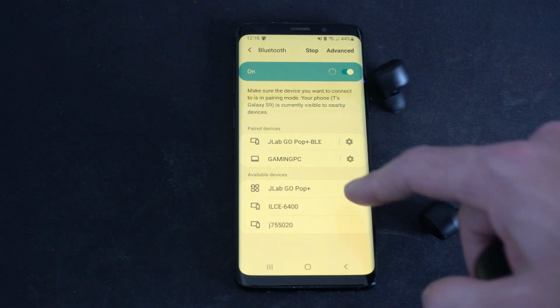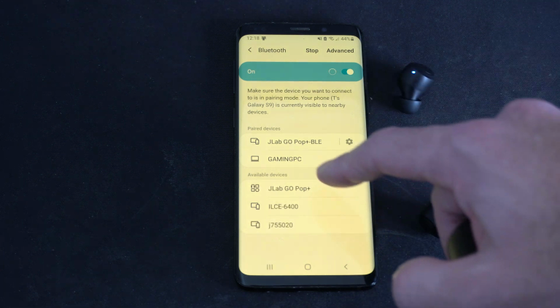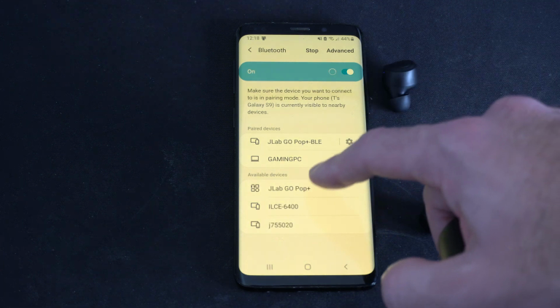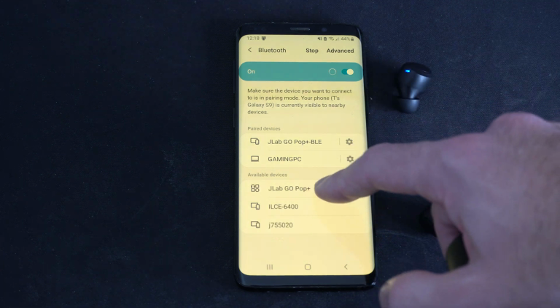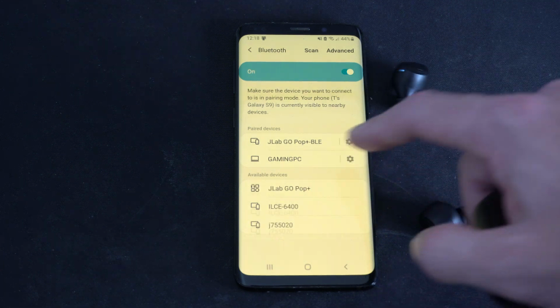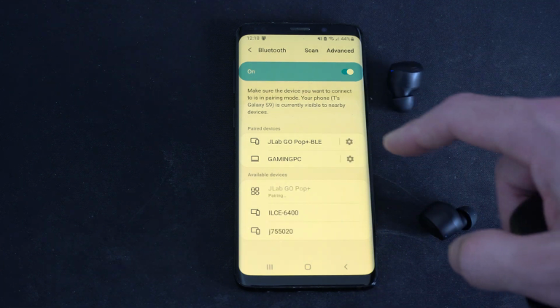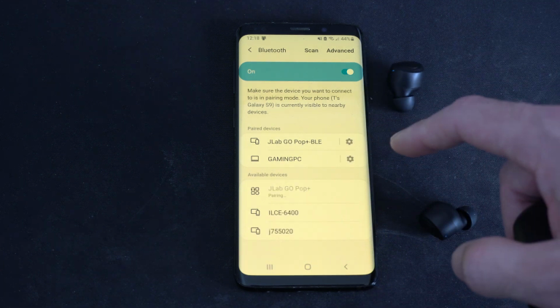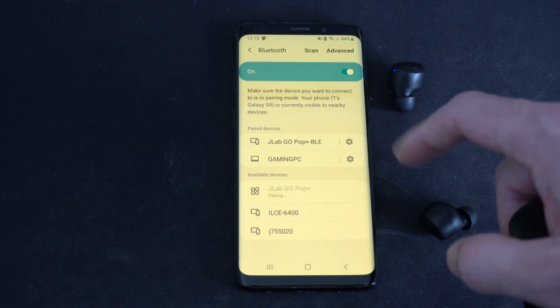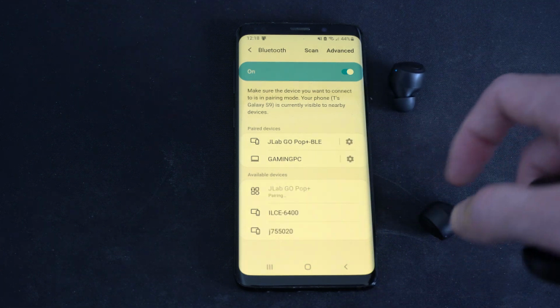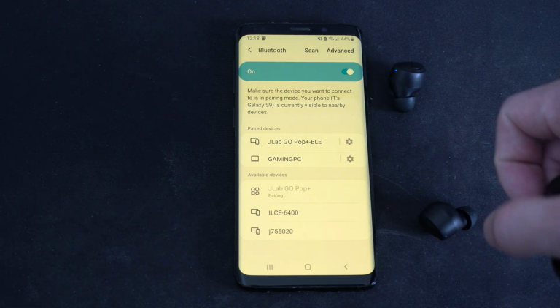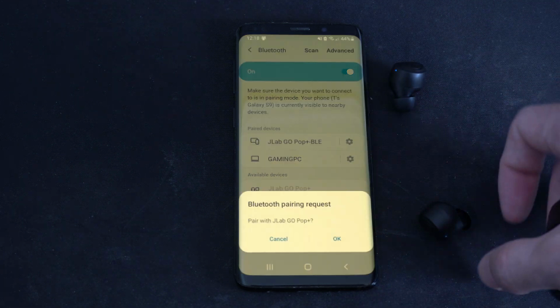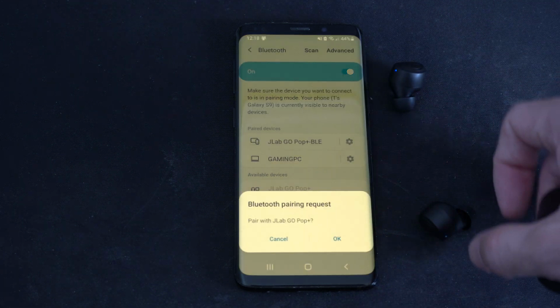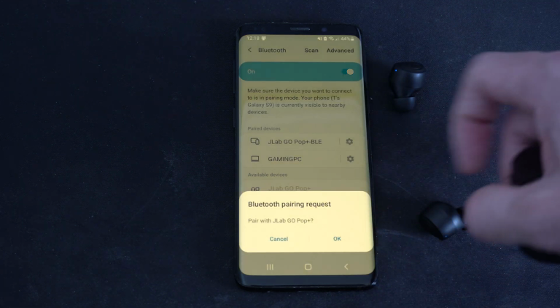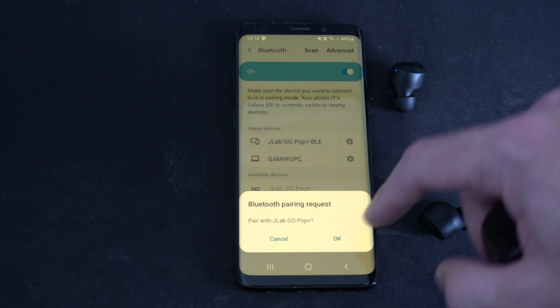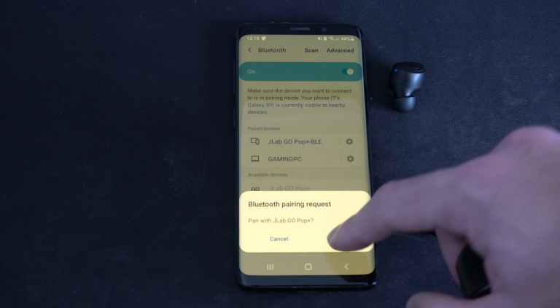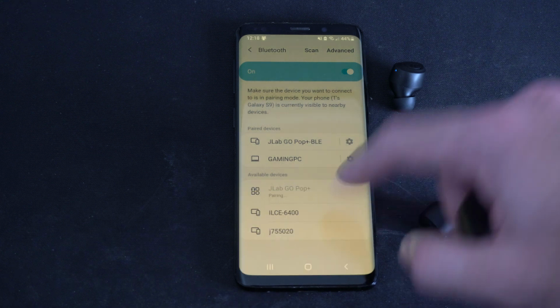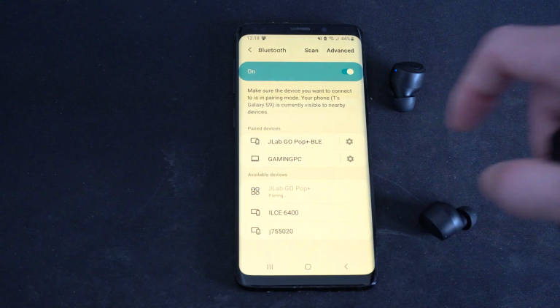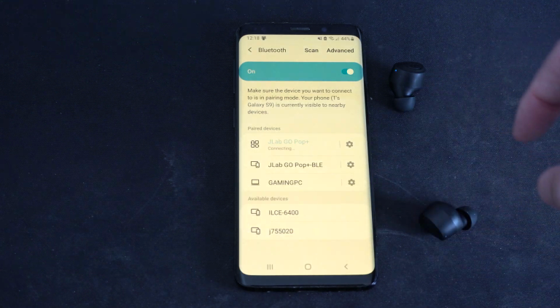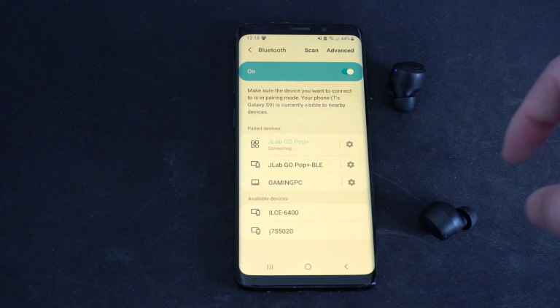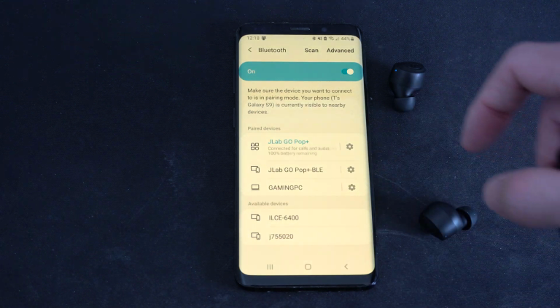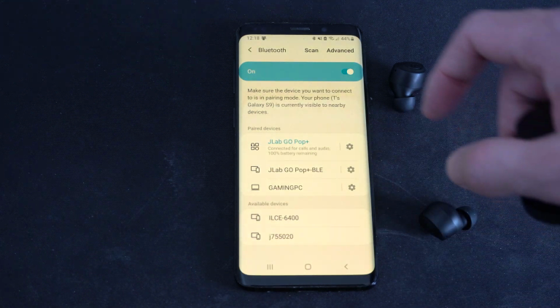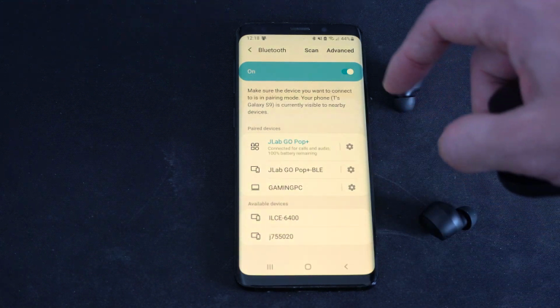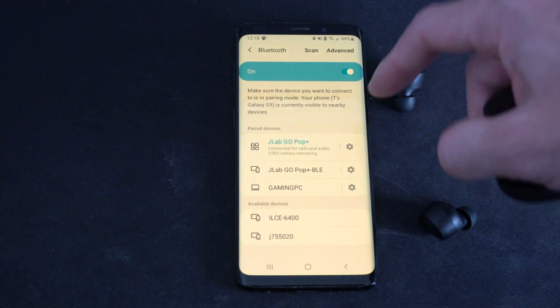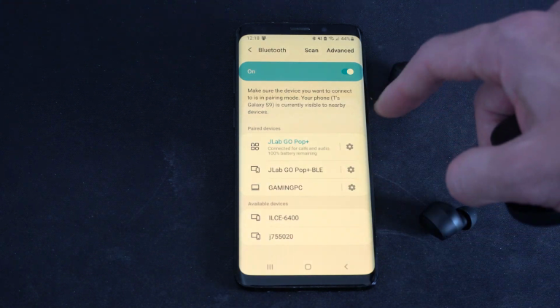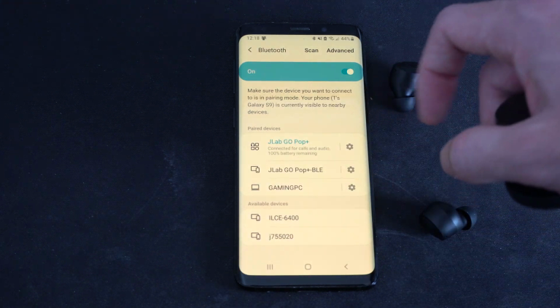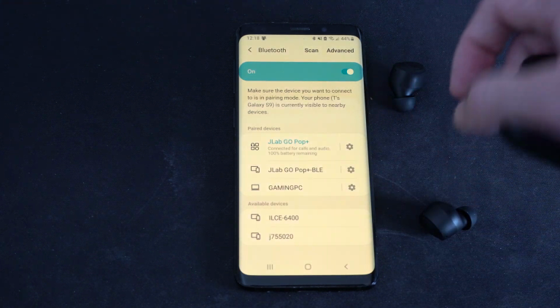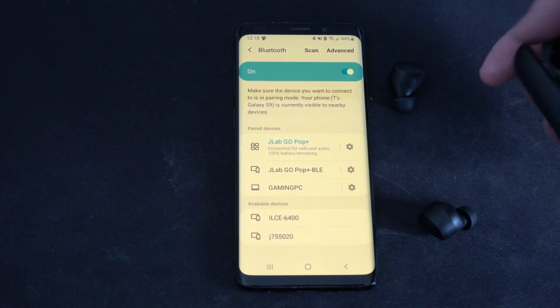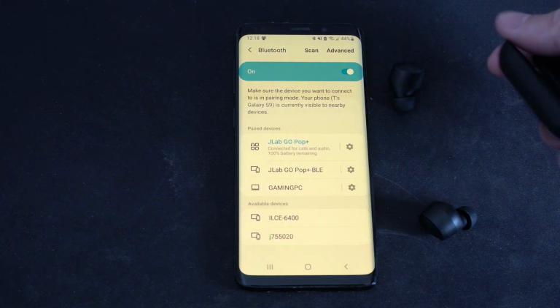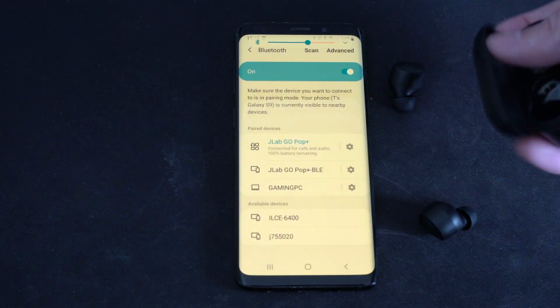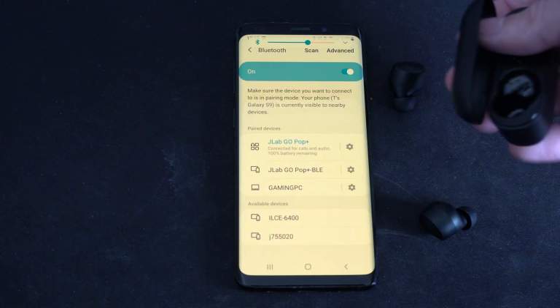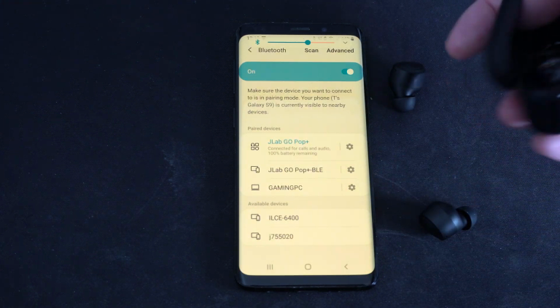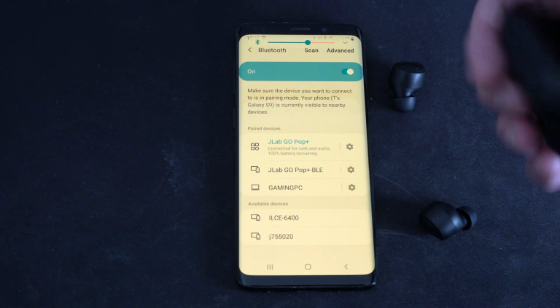You can see the JLab Go Pop Plus appear. Just press OK and they are connected back to your phone.